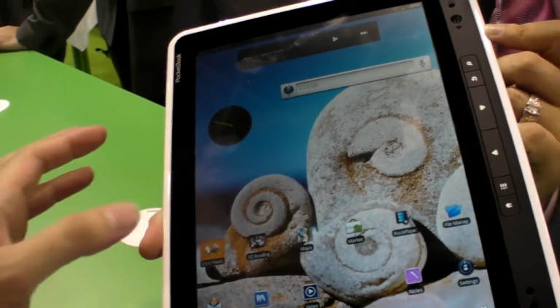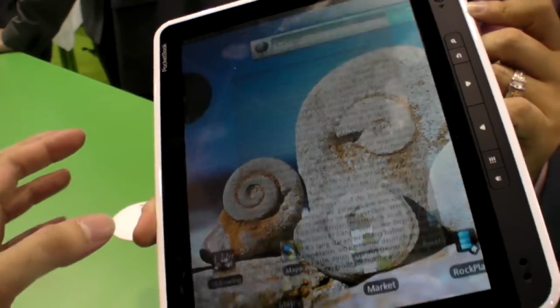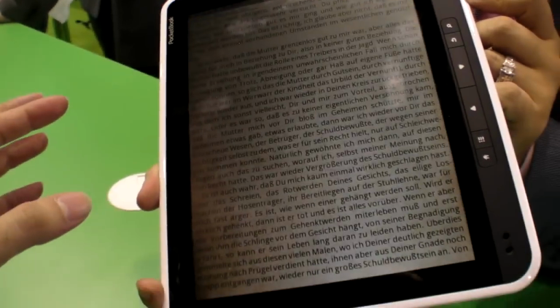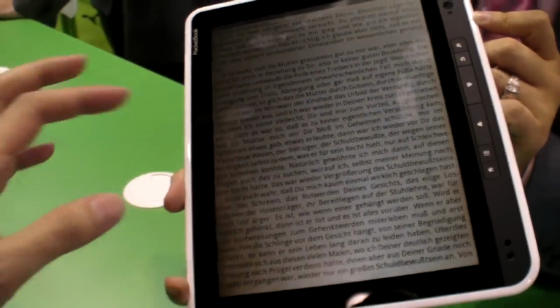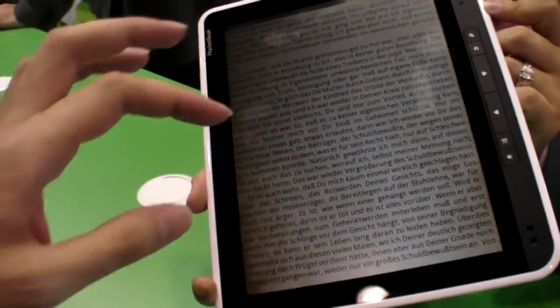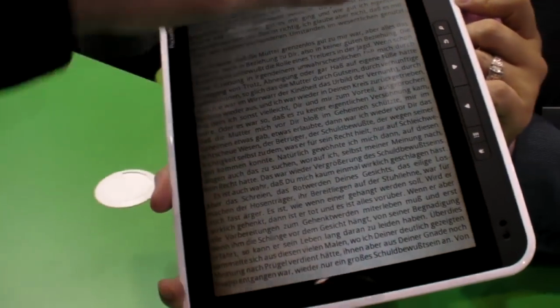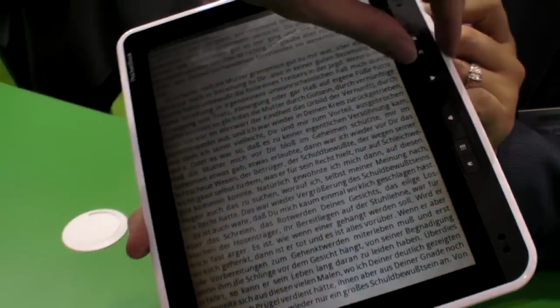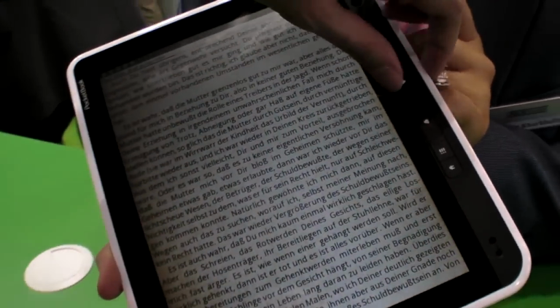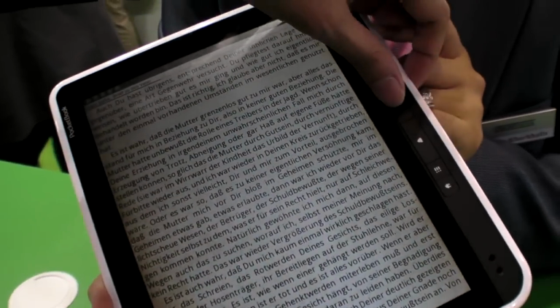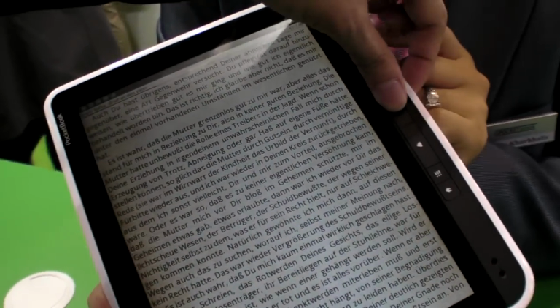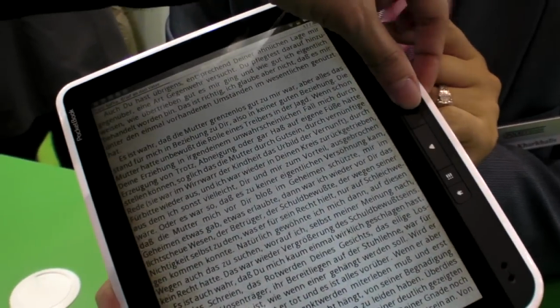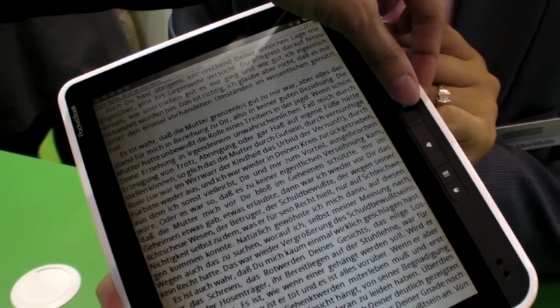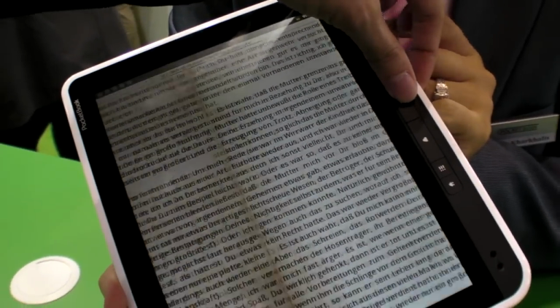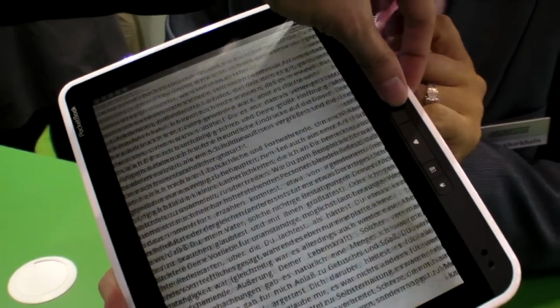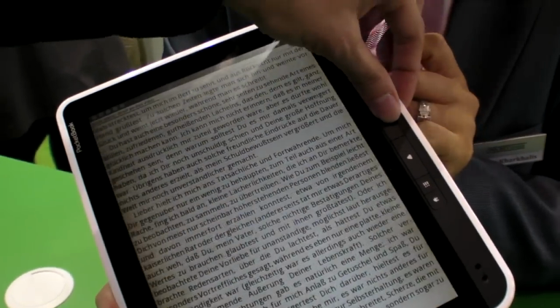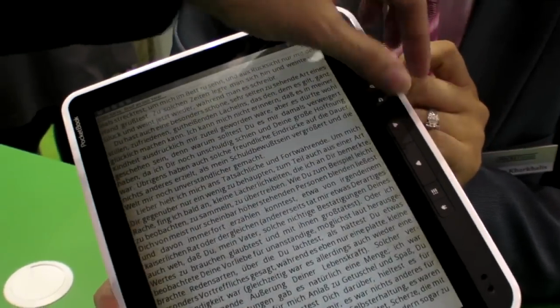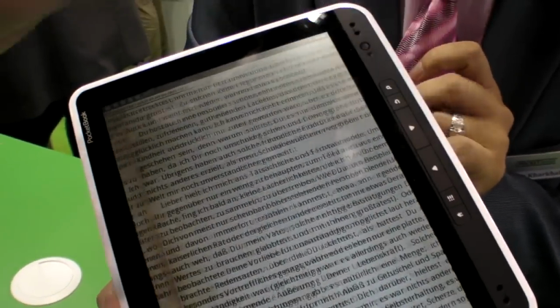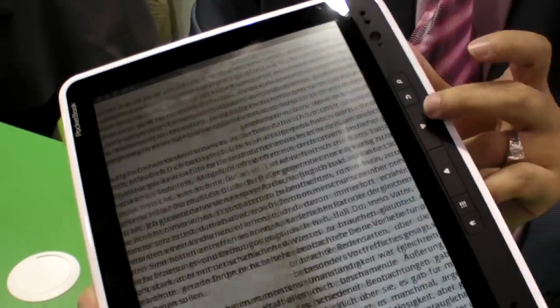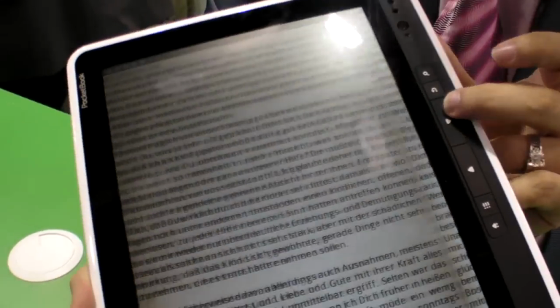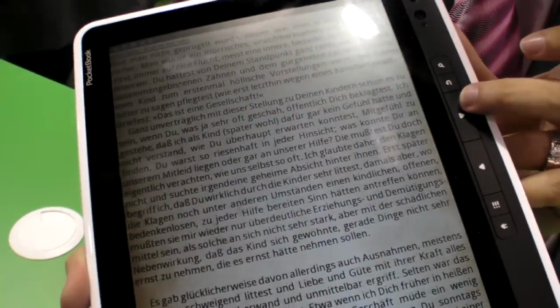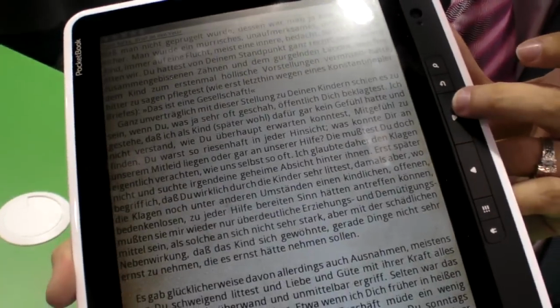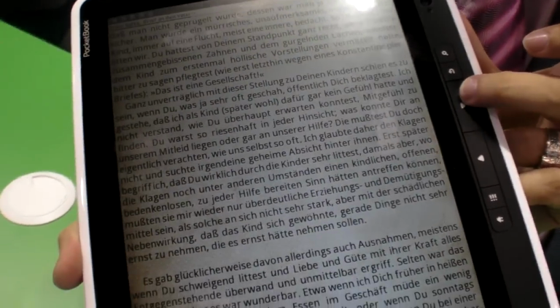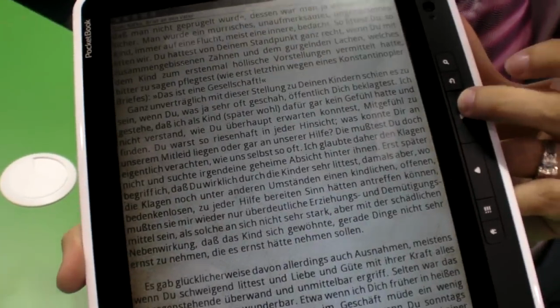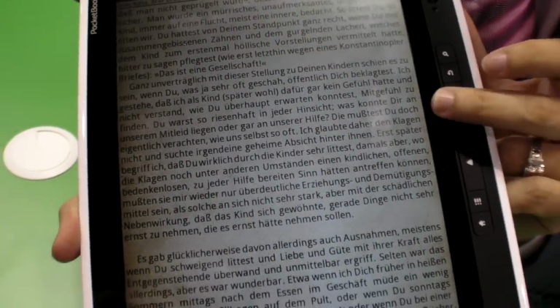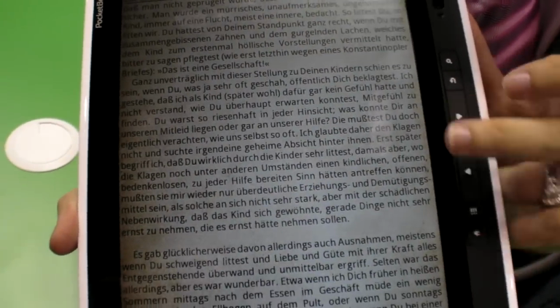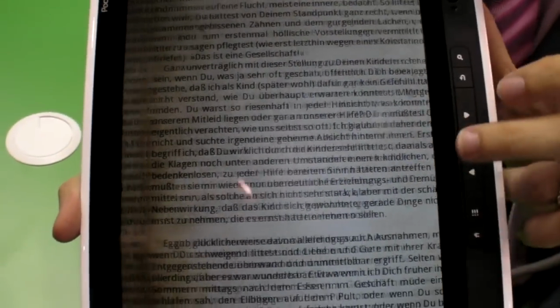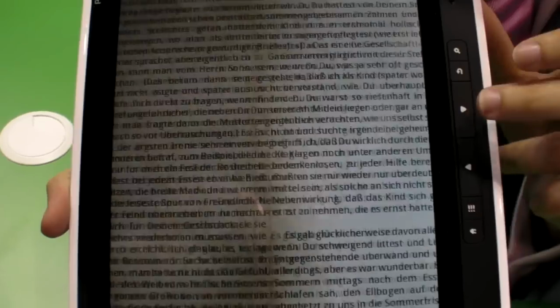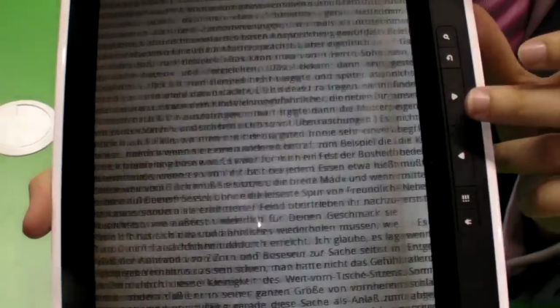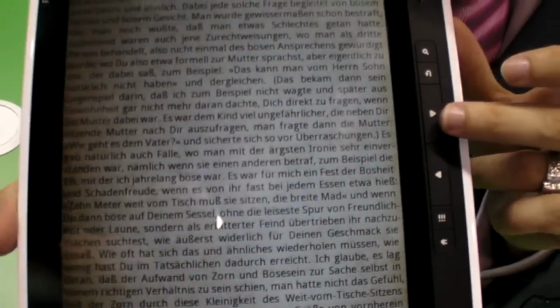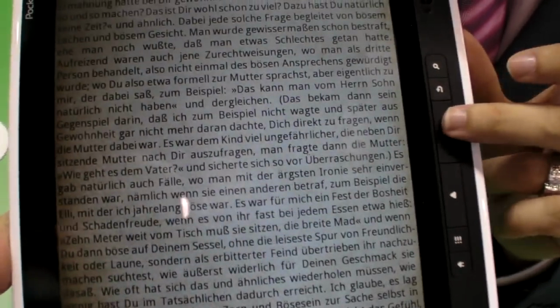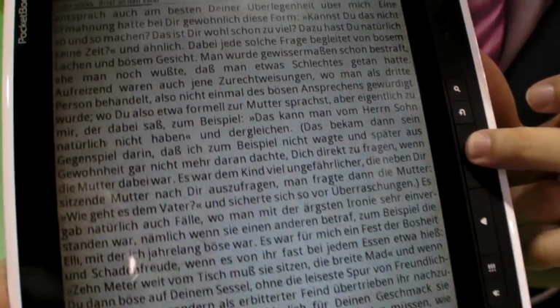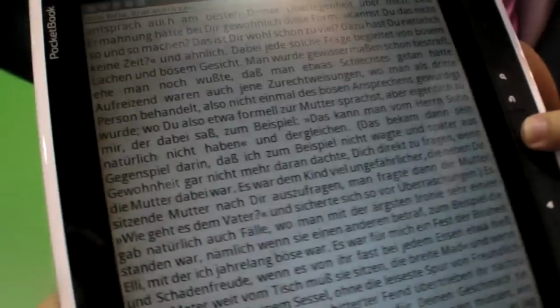Here is the e-reader mode. If you do like this, you can change page.